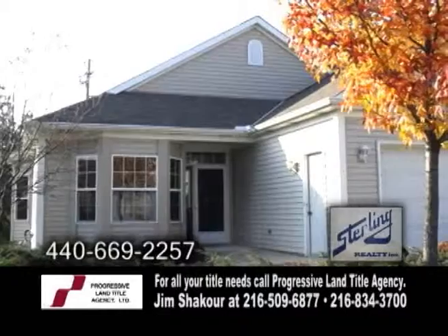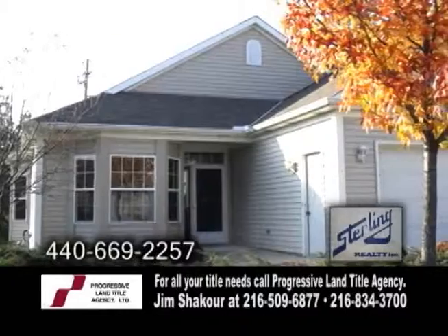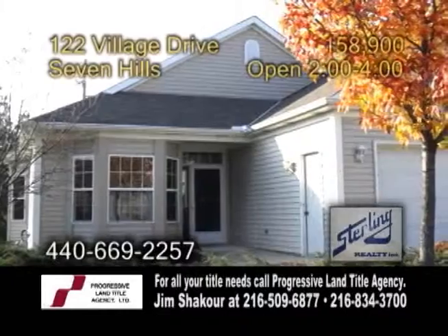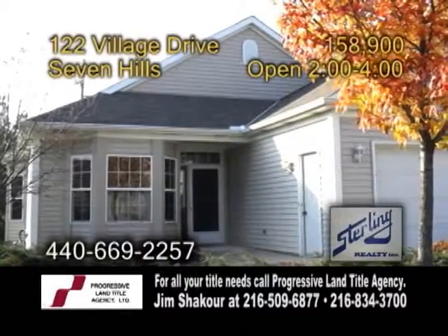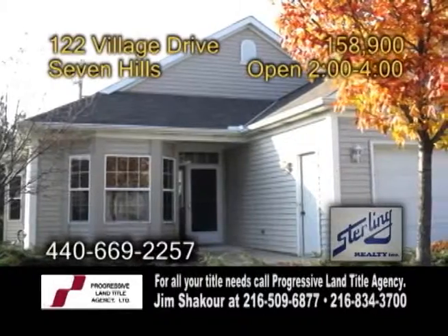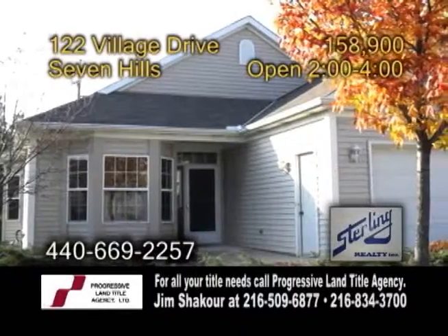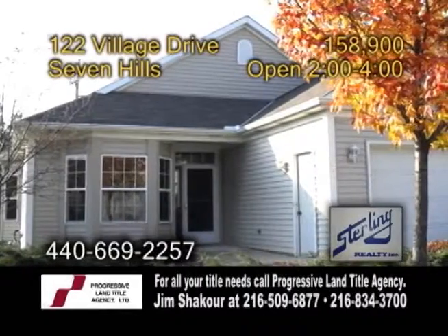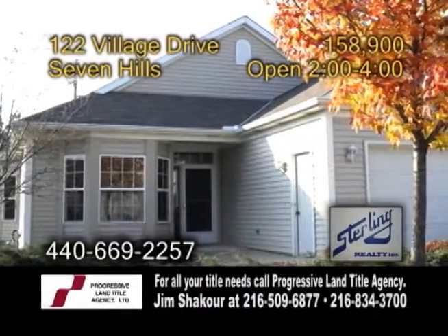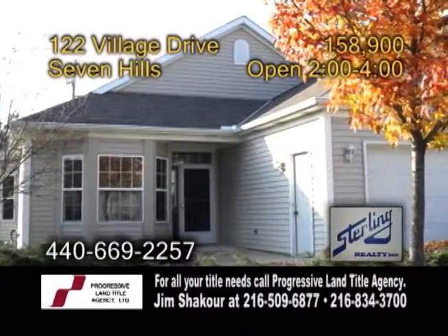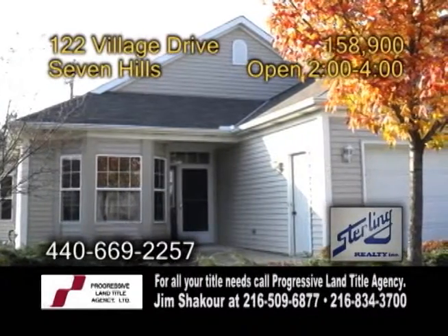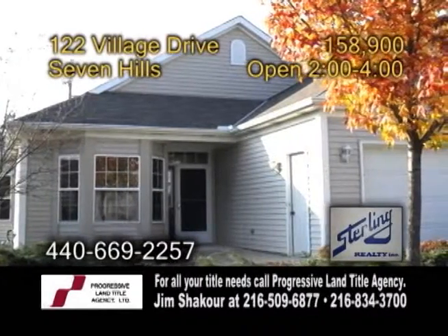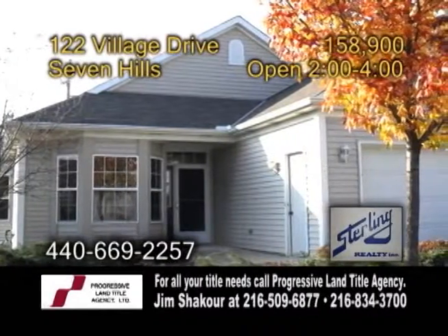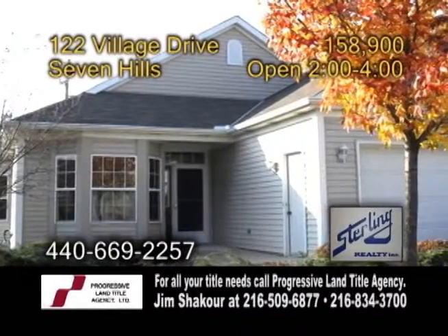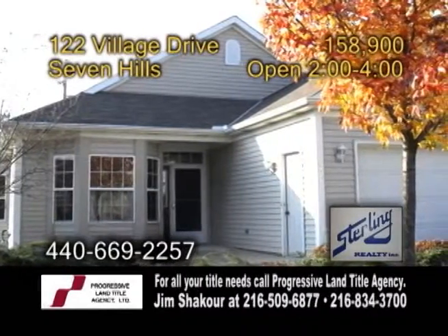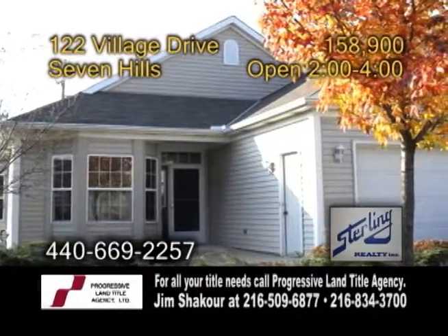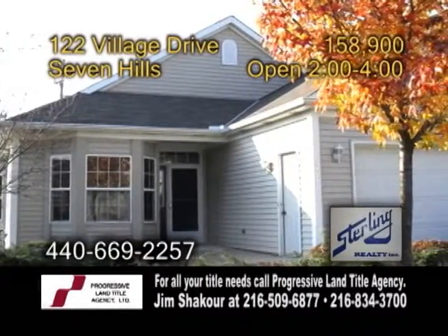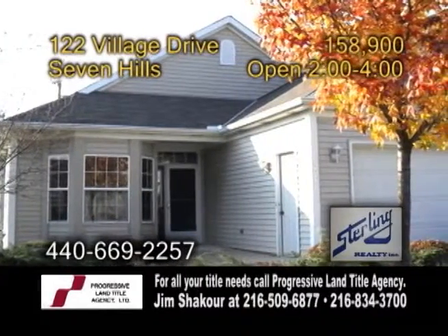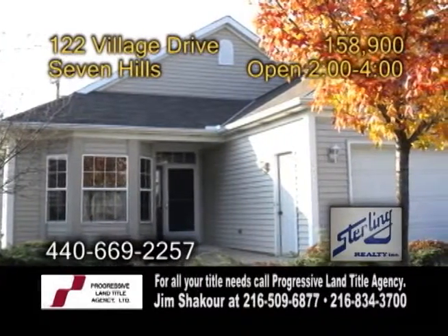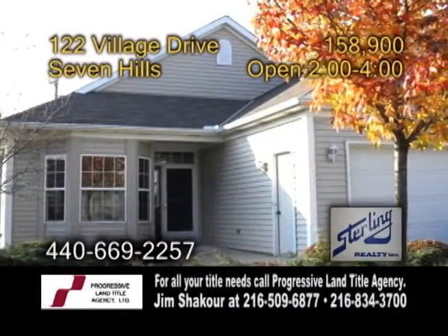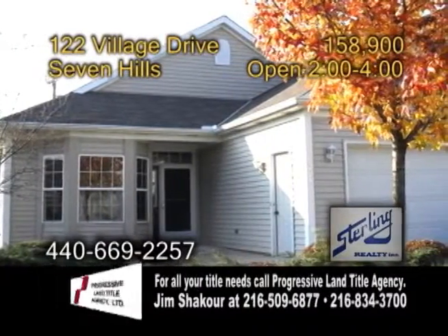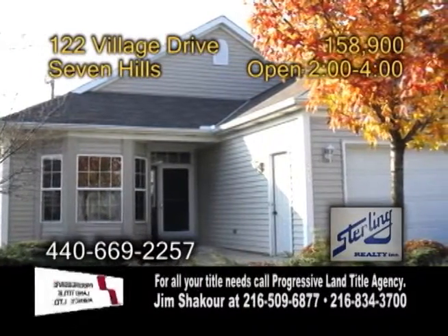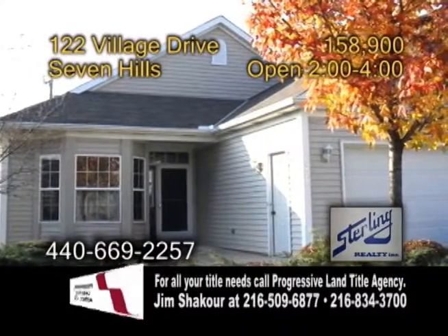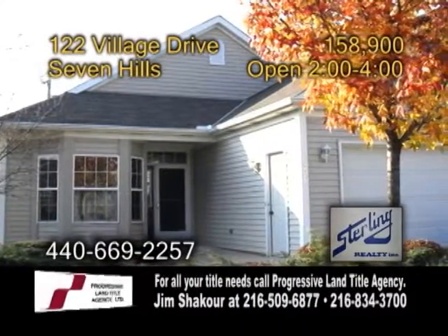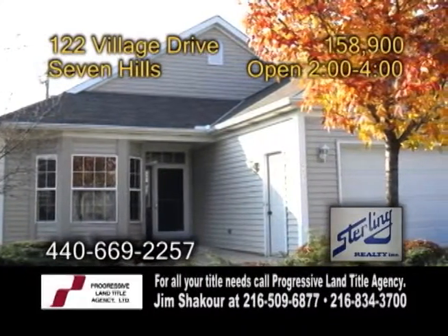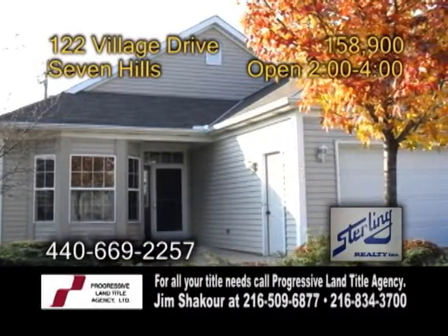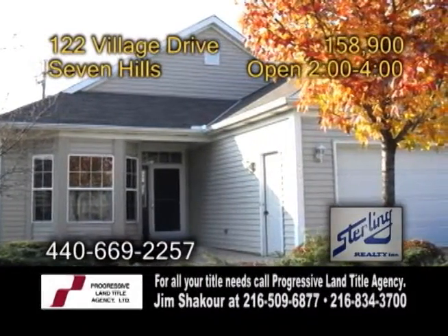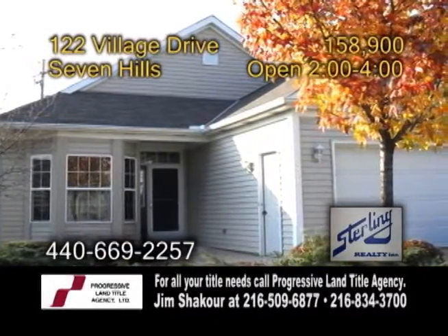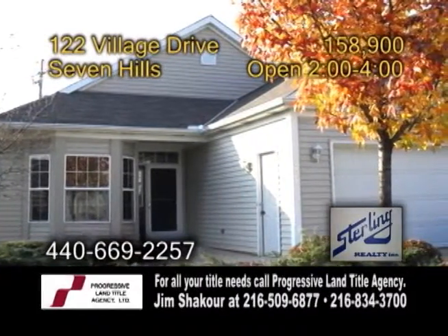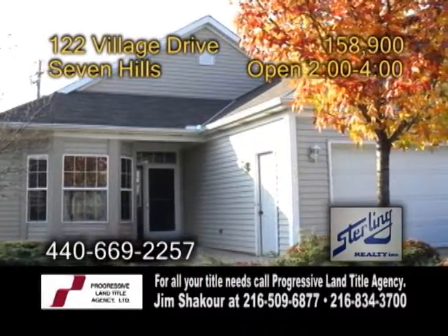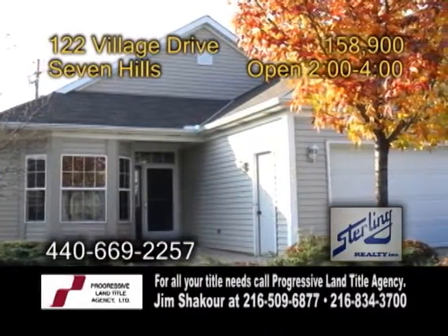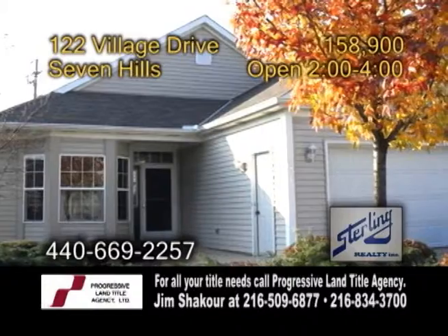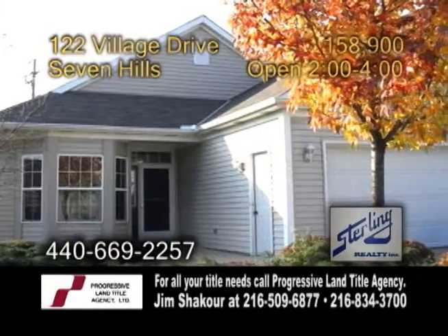A ranch condo in Seven Hills. The village of Seven Hills is a friendly 55 and over community.